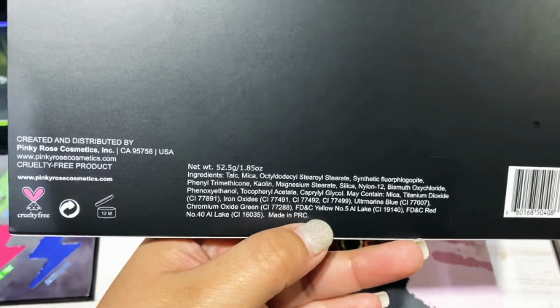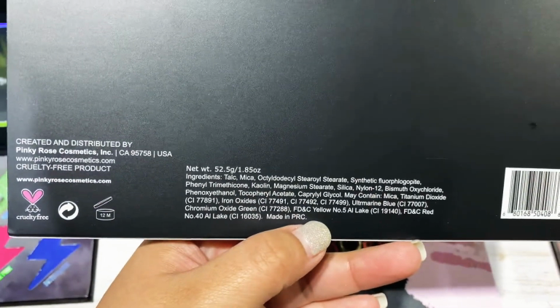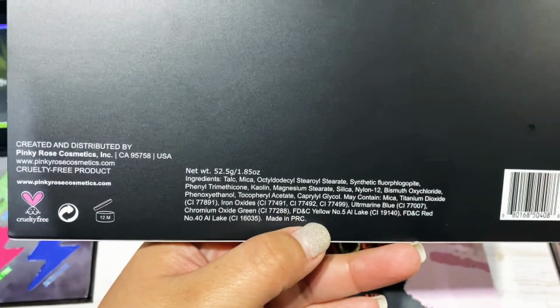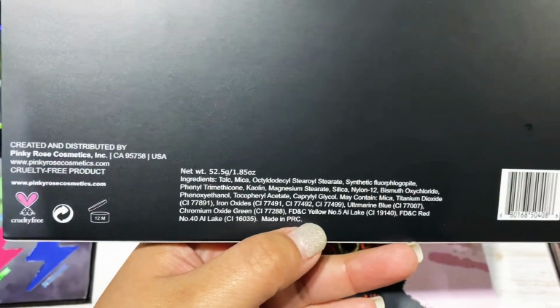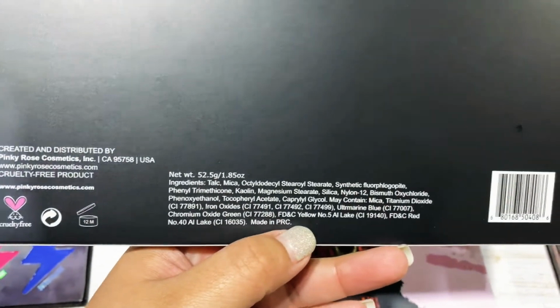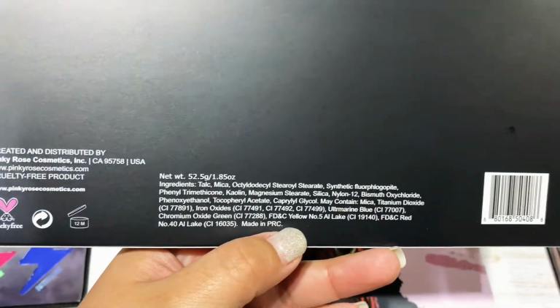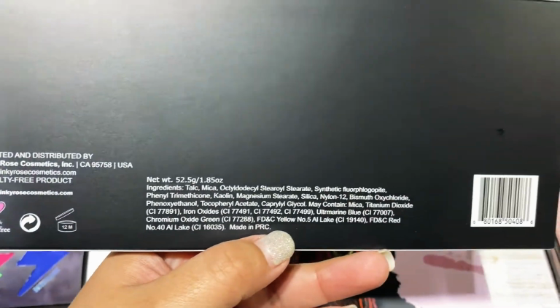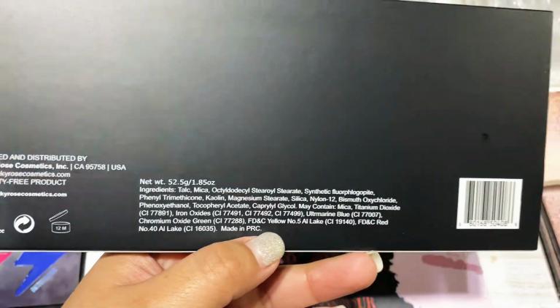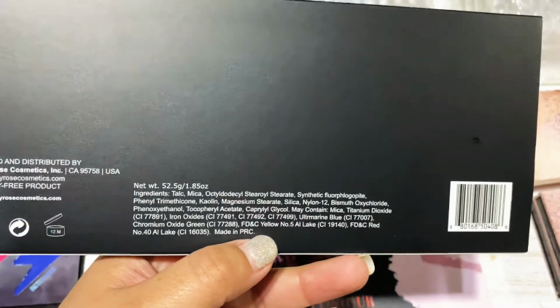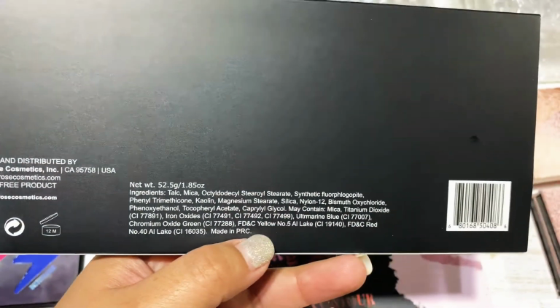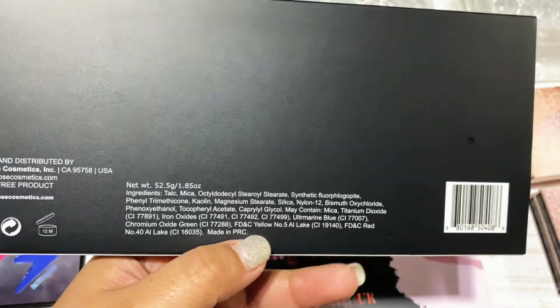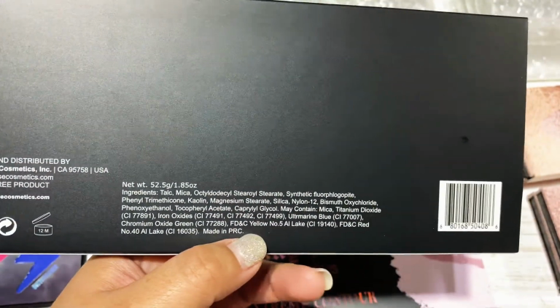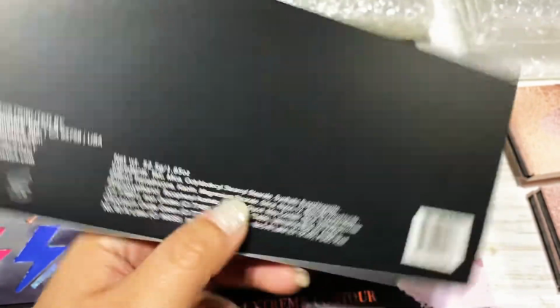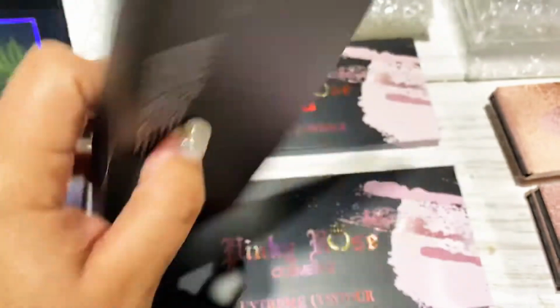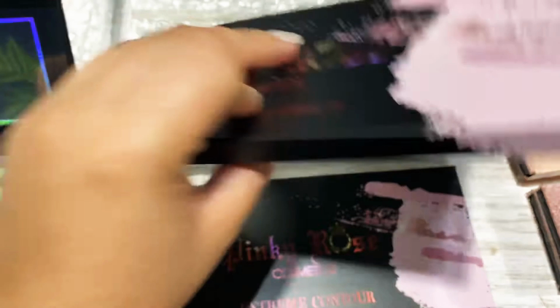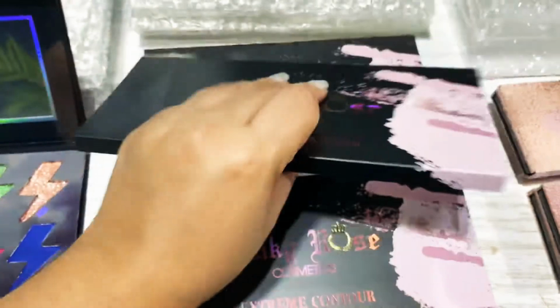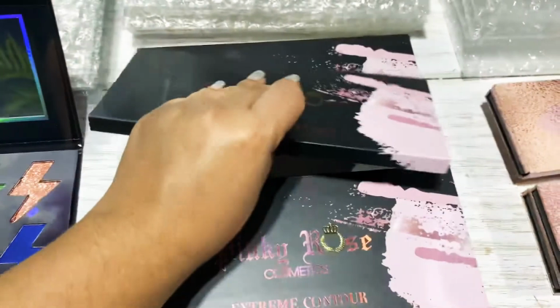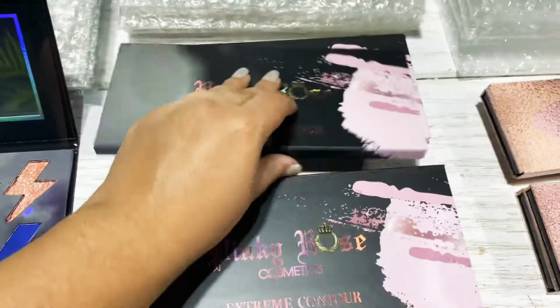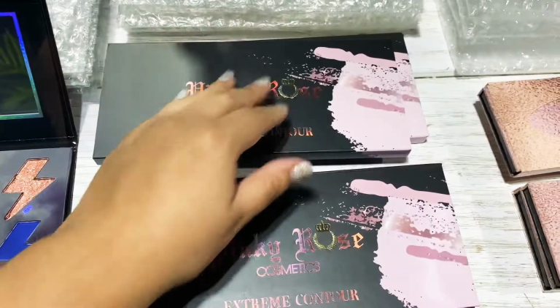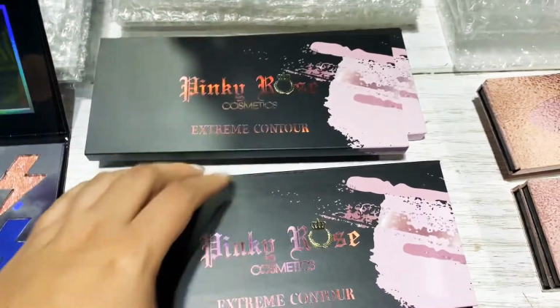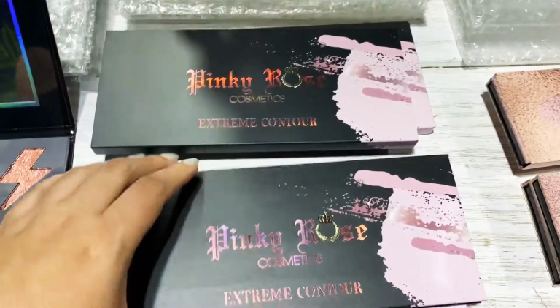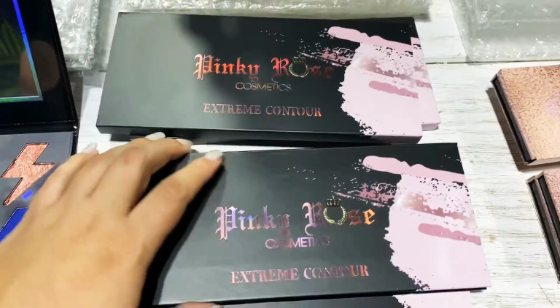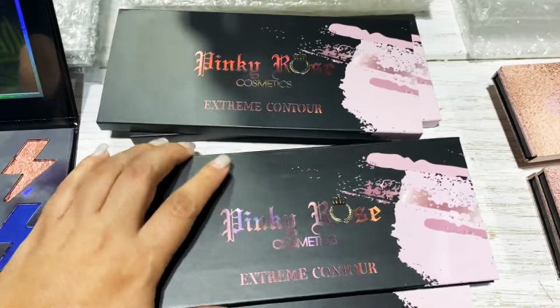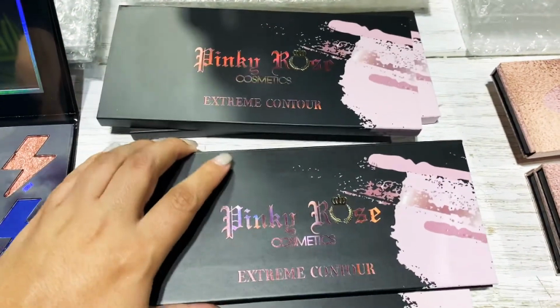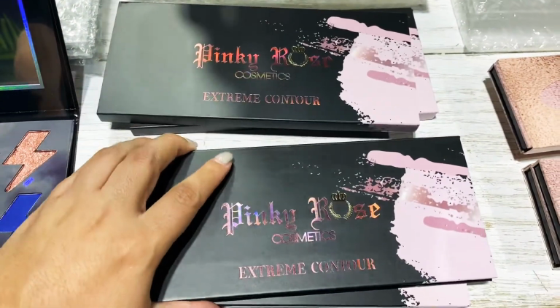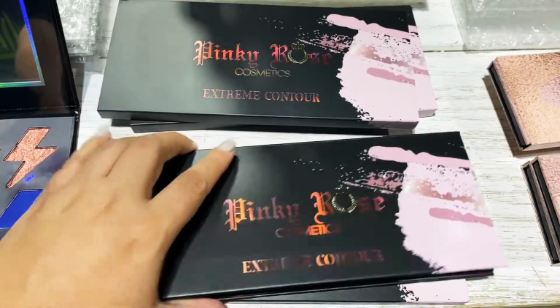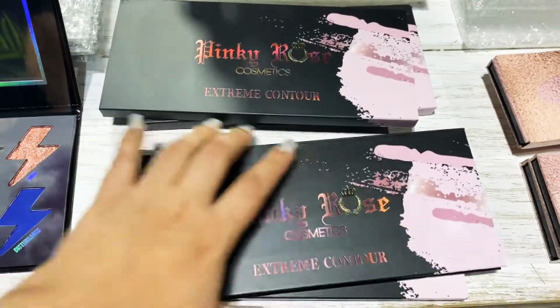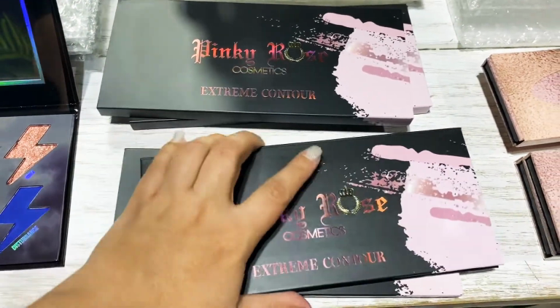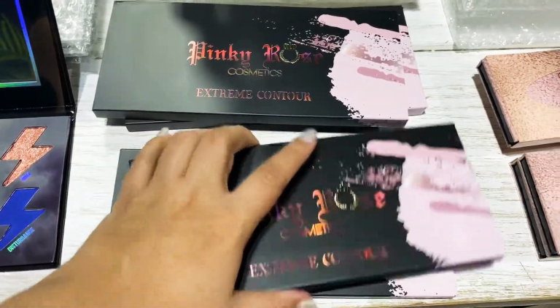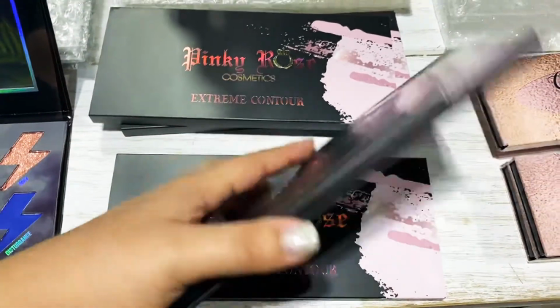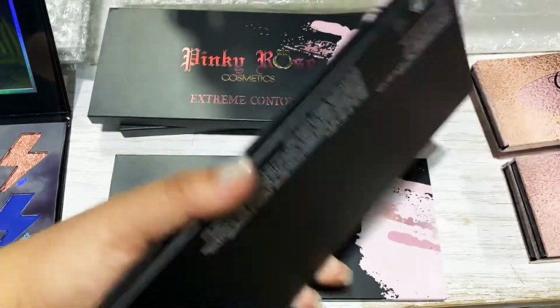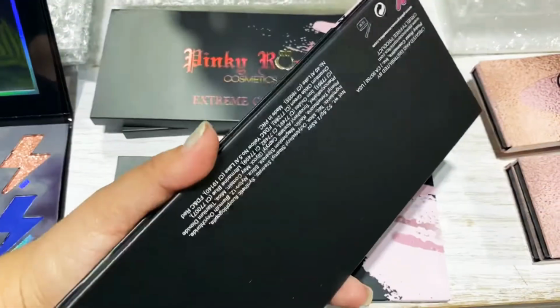This is the back. It is cruelty-free and it's very large.